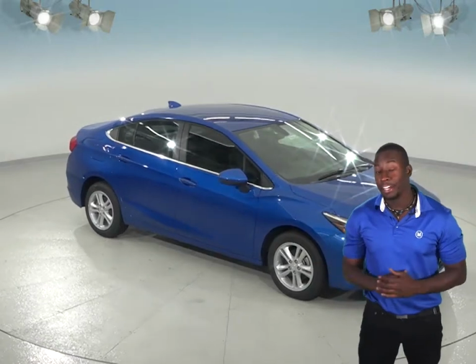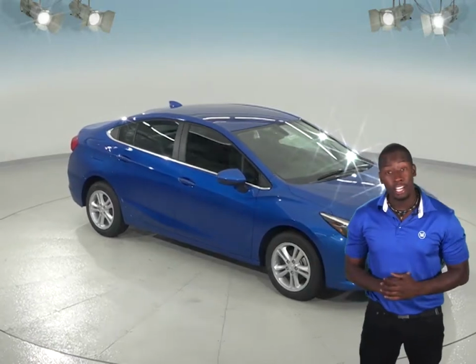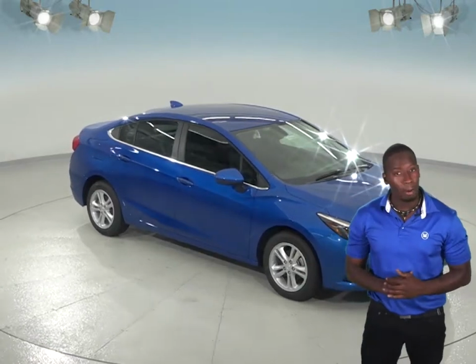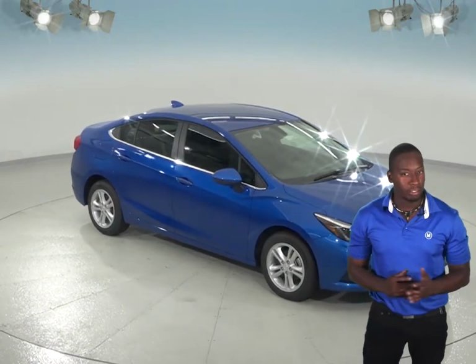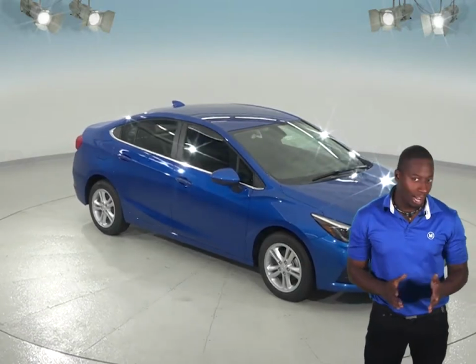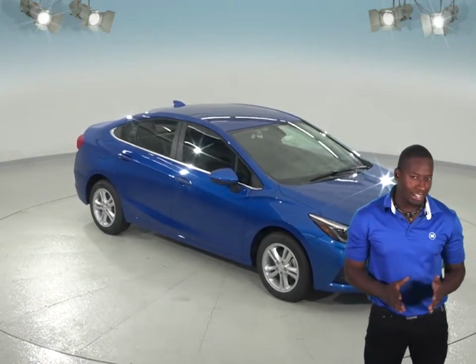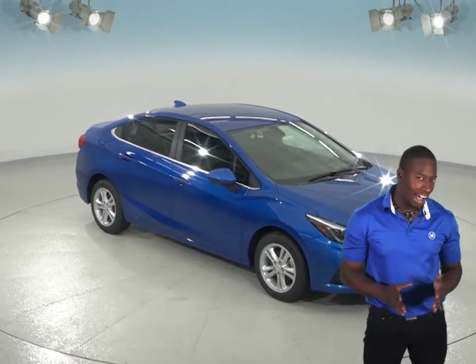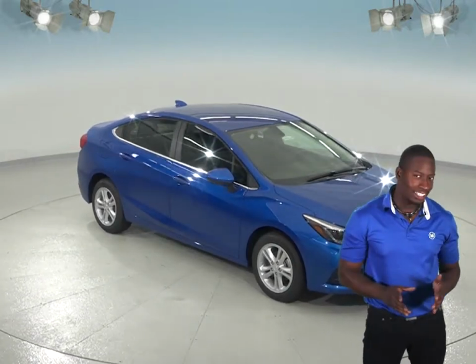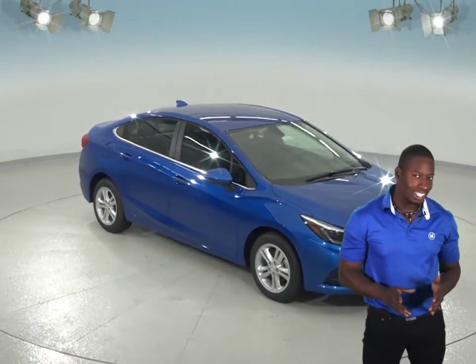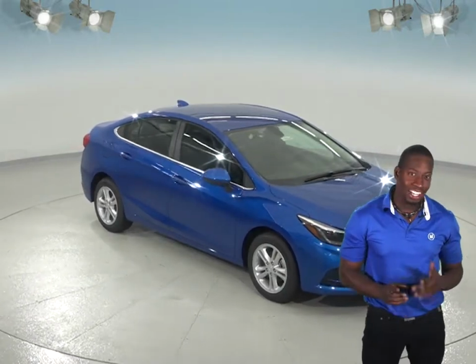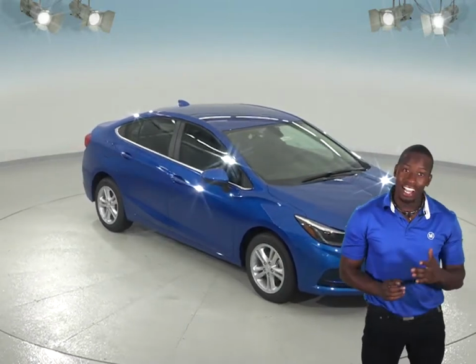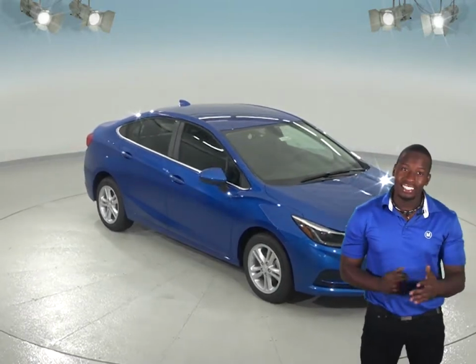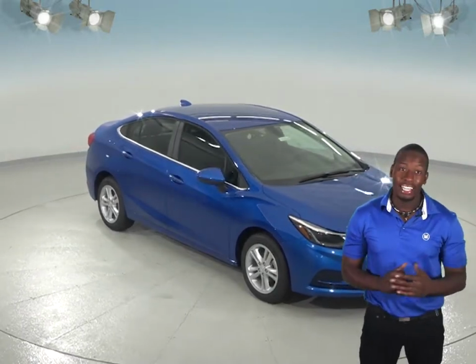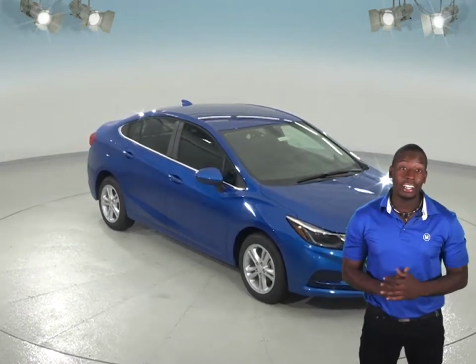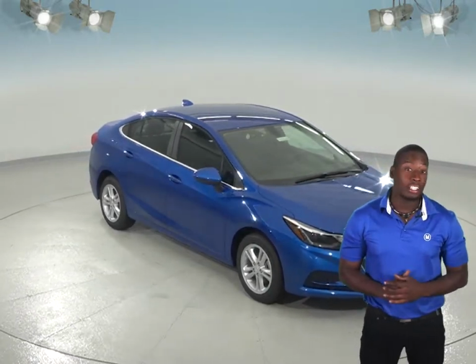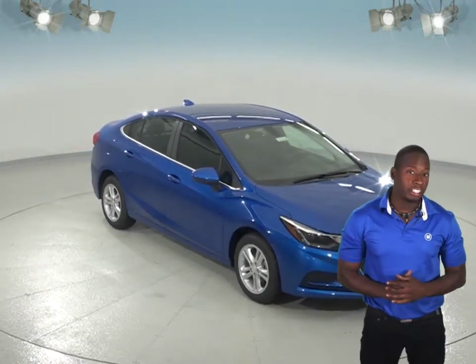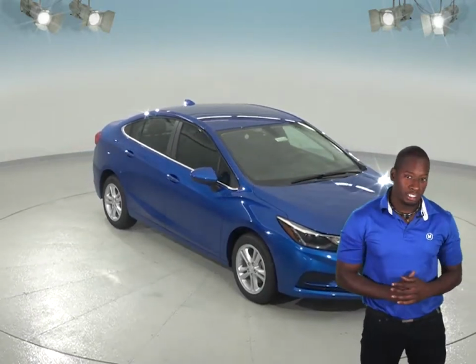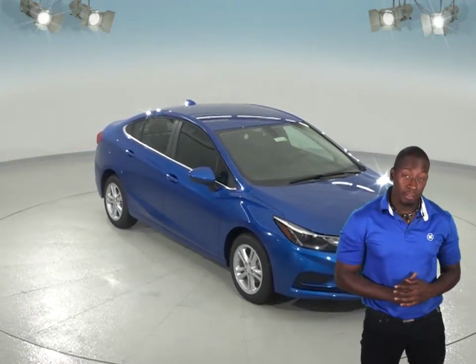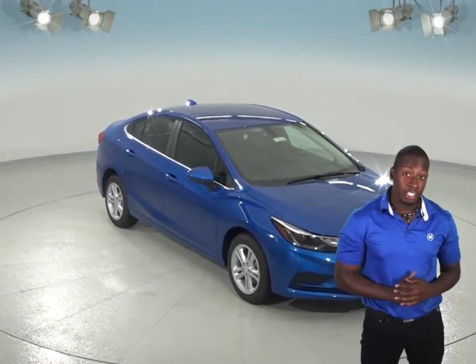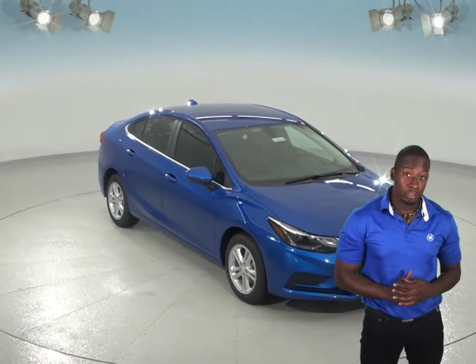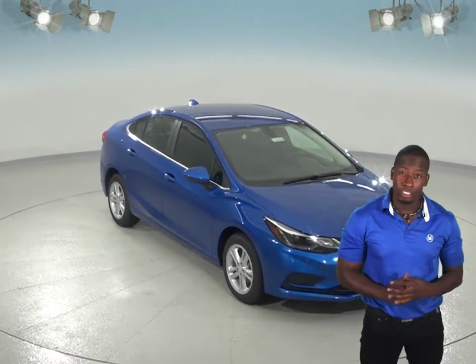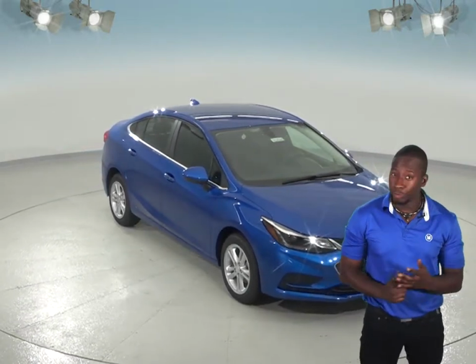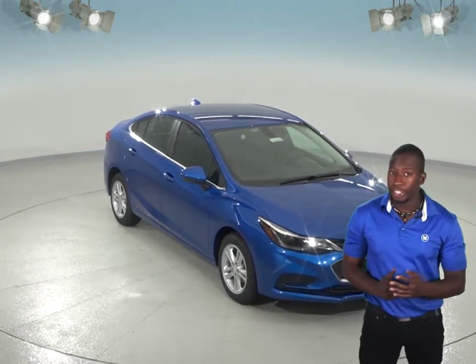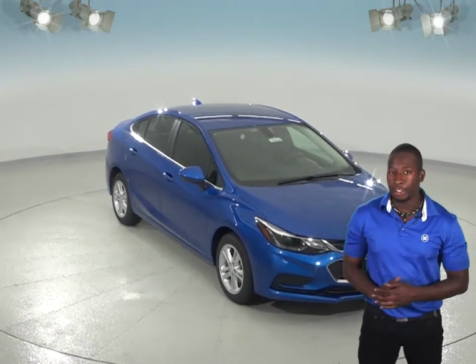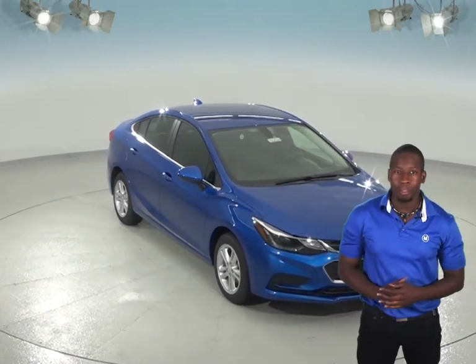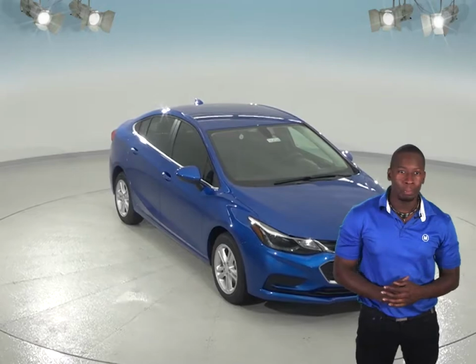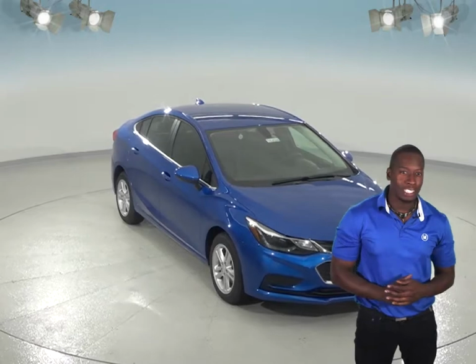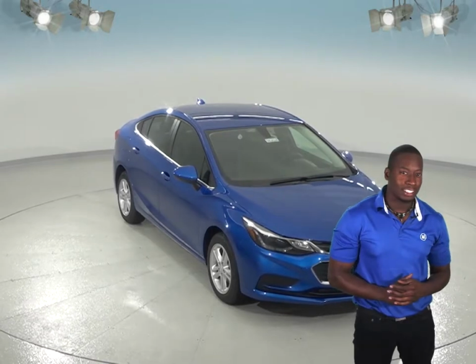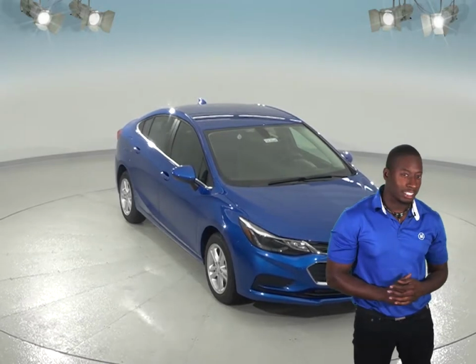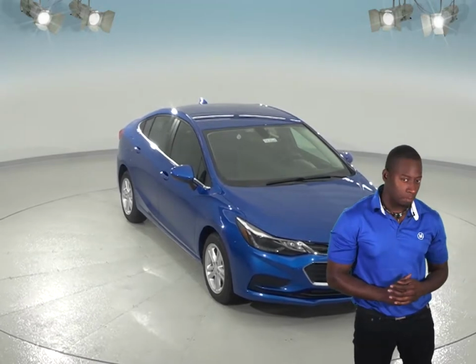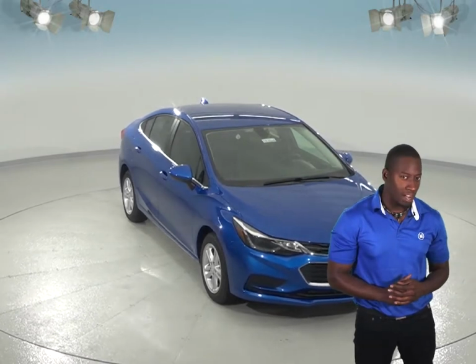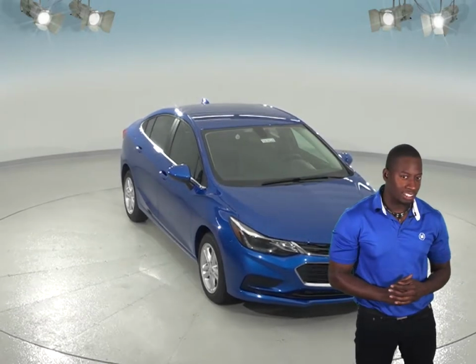Thinking about the Hyundai Accent? Take a look at the Chevrolet Cruze and we think you'll be pleasantly surprised.